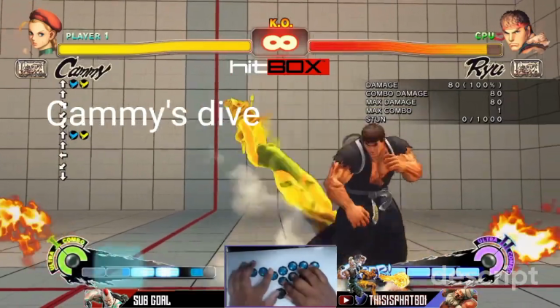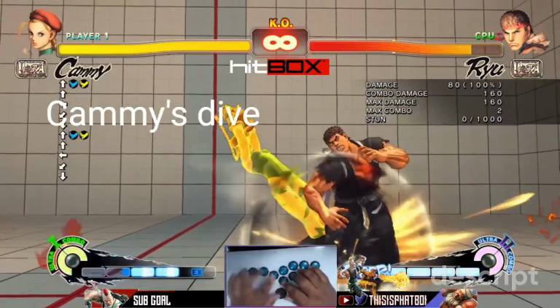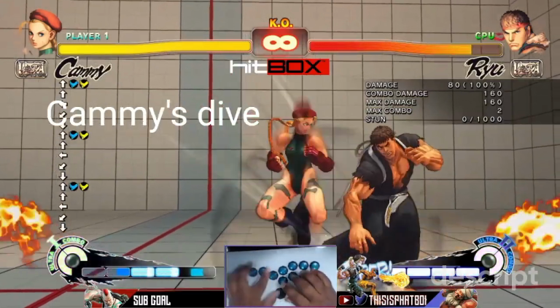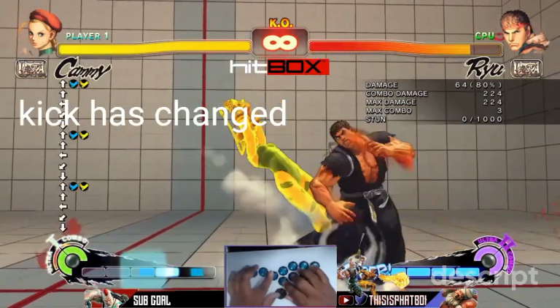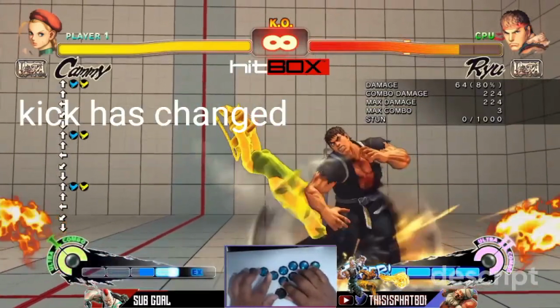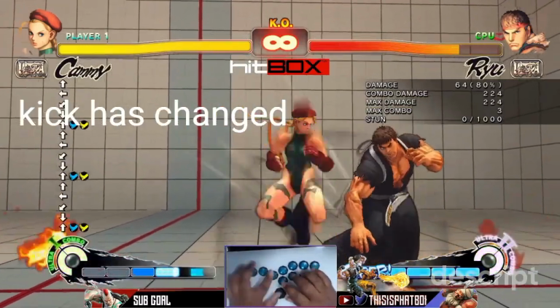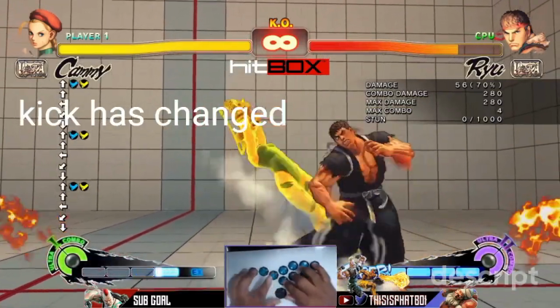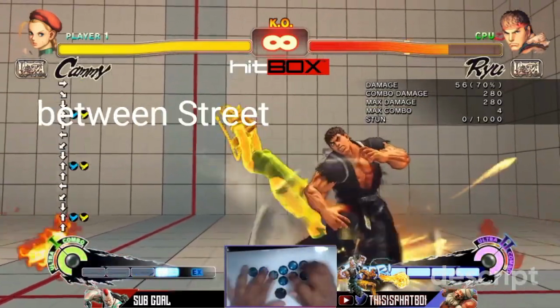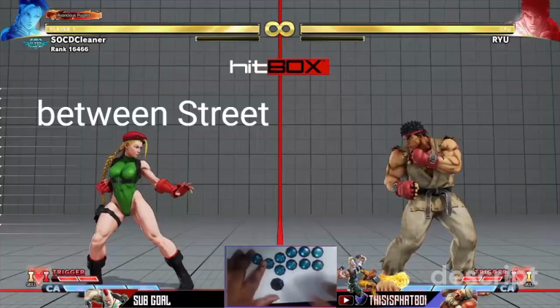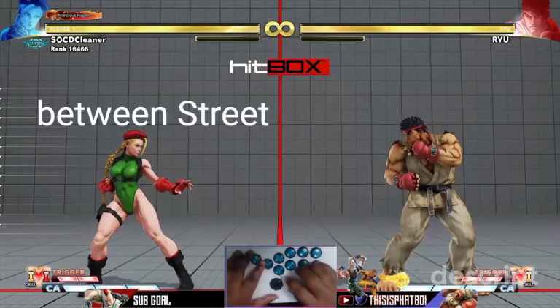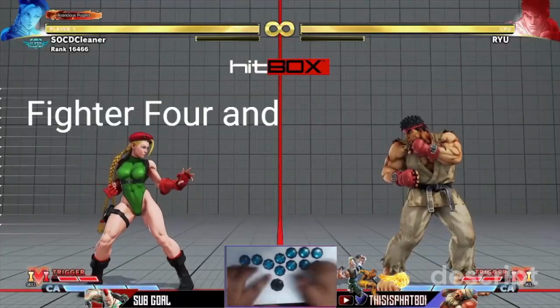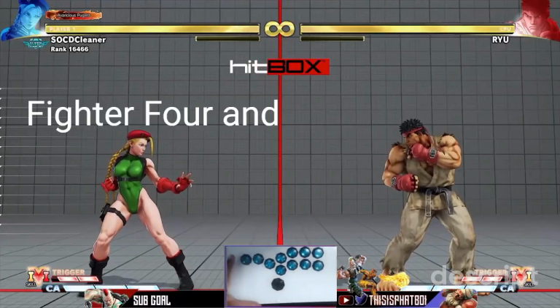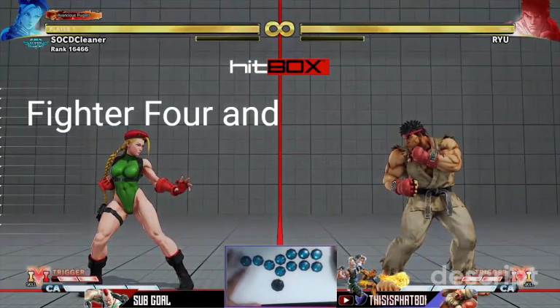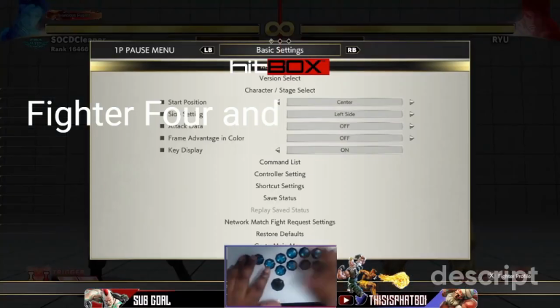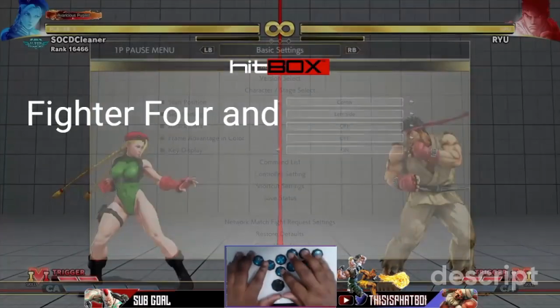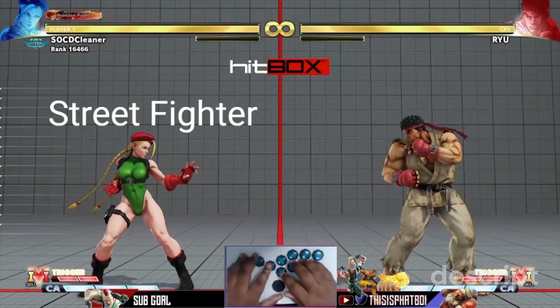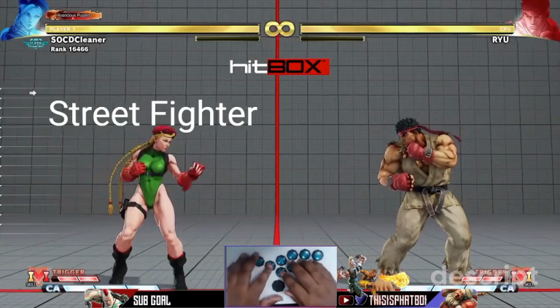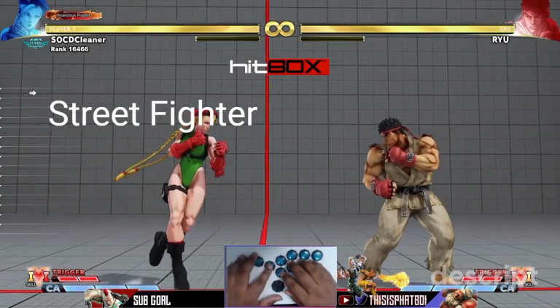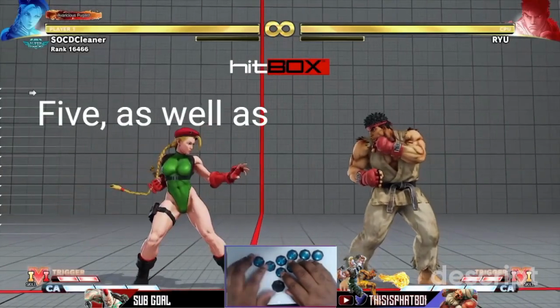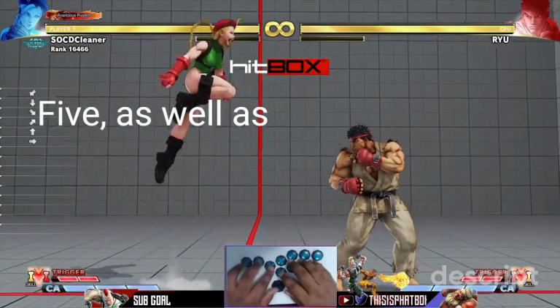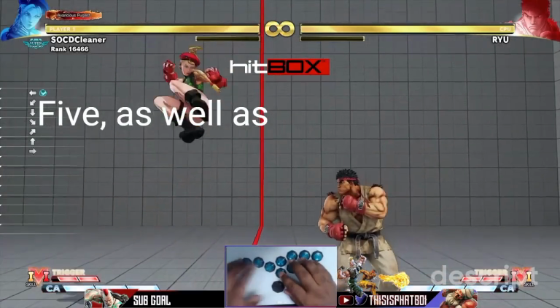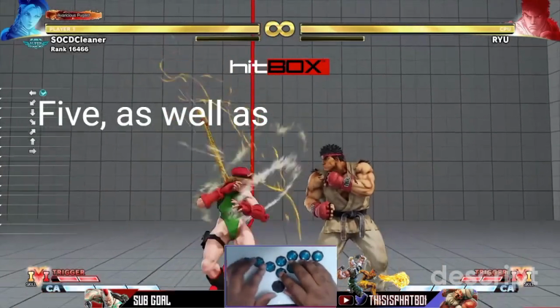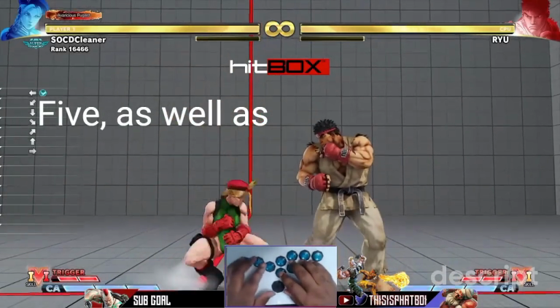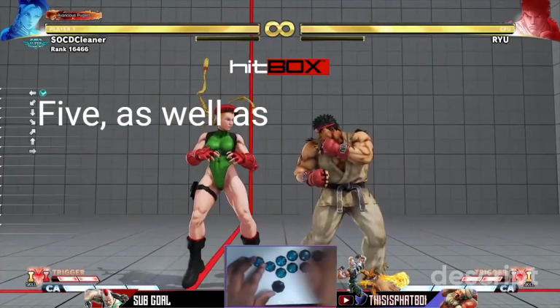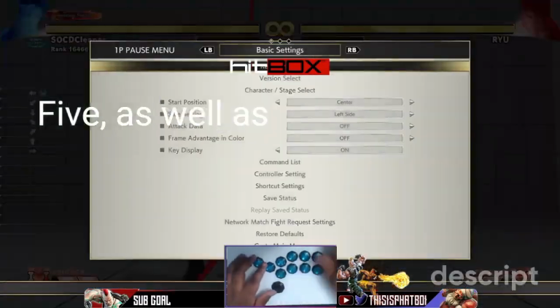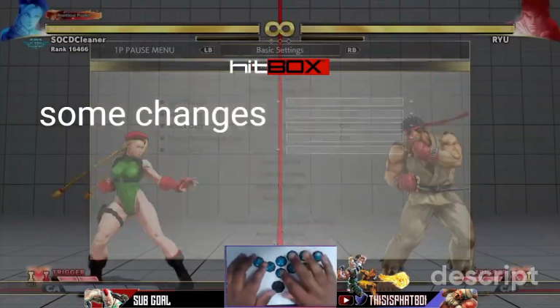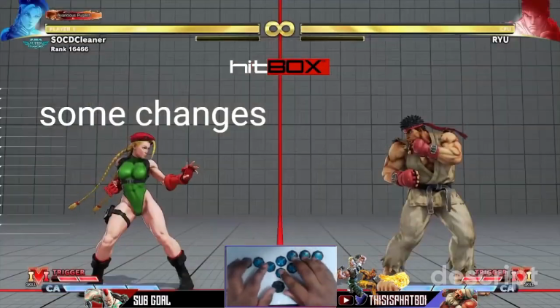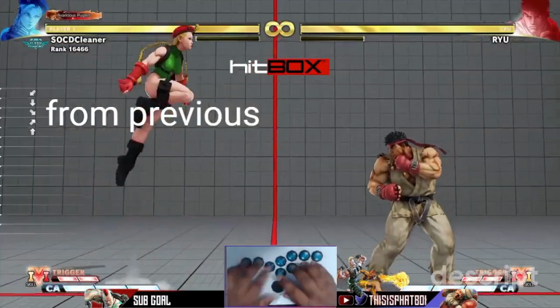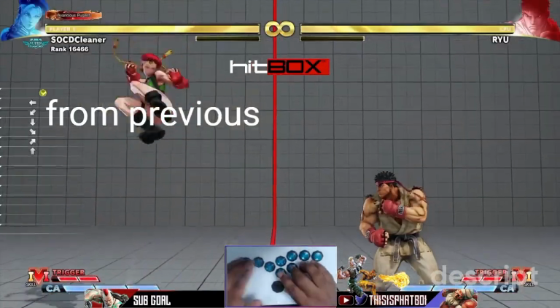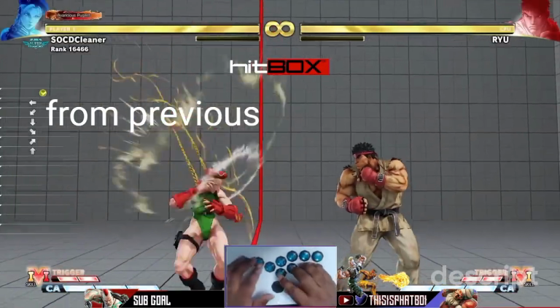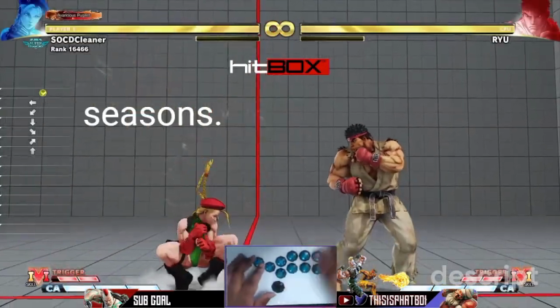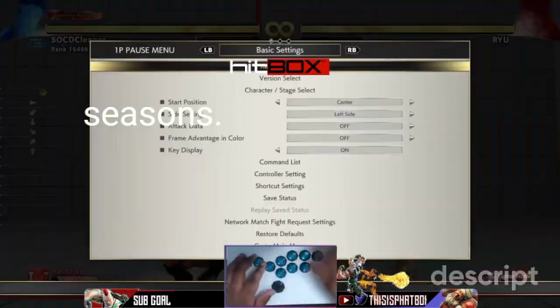It's important to note that Cammy's dive kick has changed between Street Fighter 4 and Street Fighter 5, as well as some changes from previous seasons. Let's take a look, shall we?